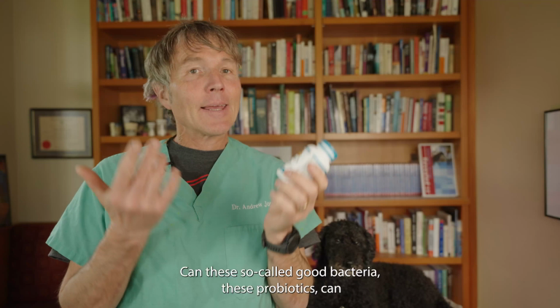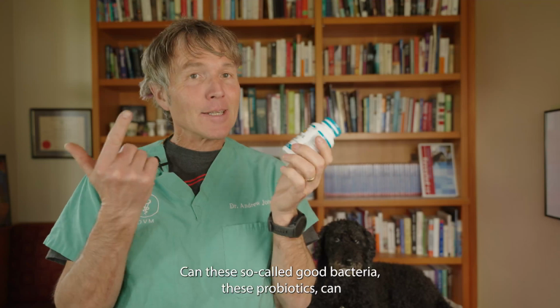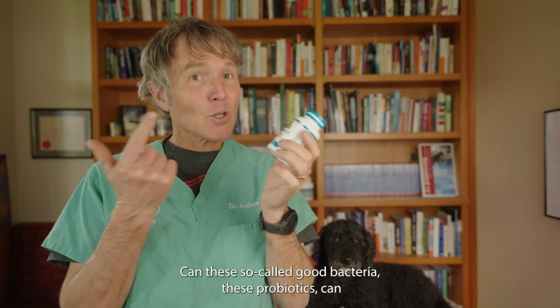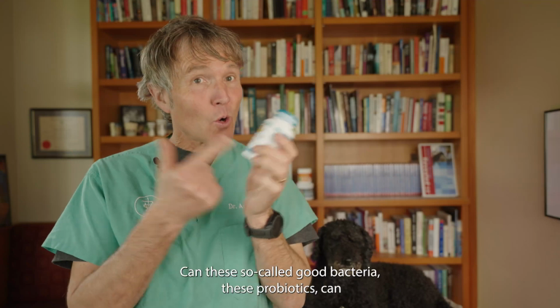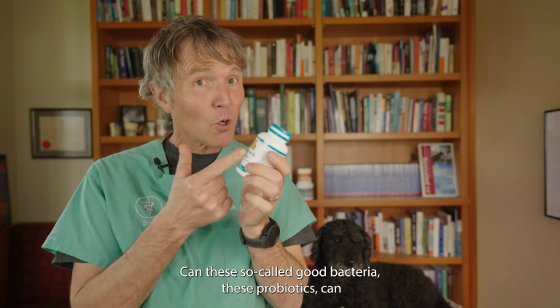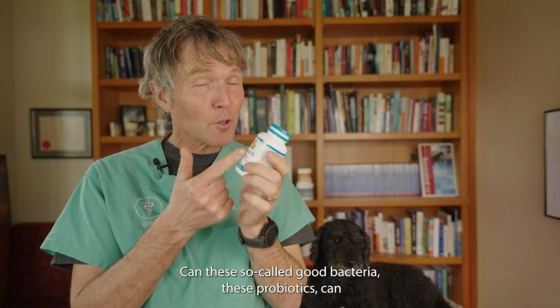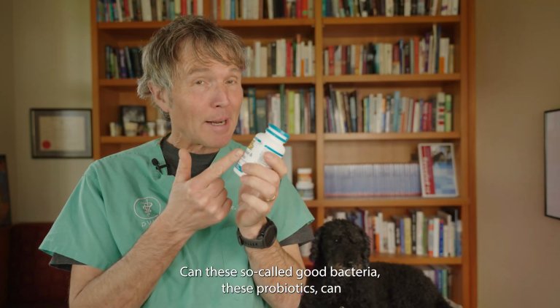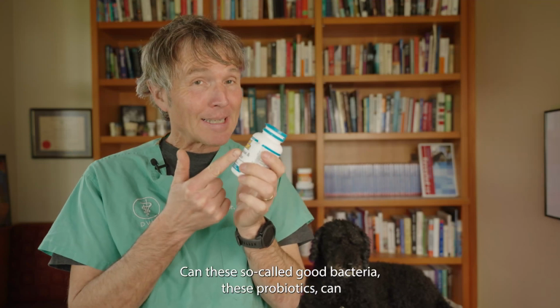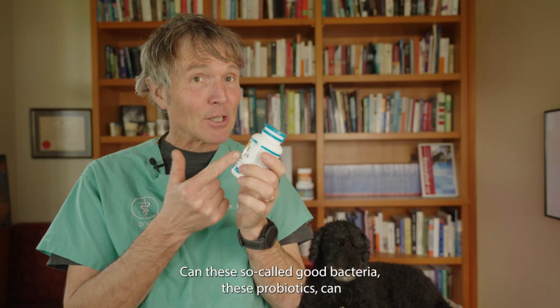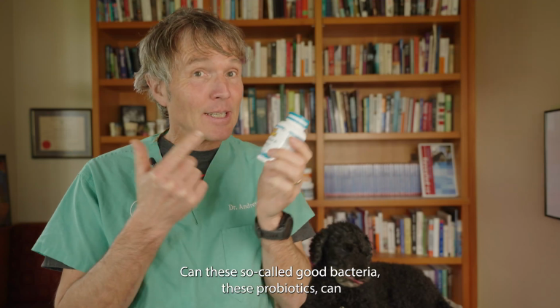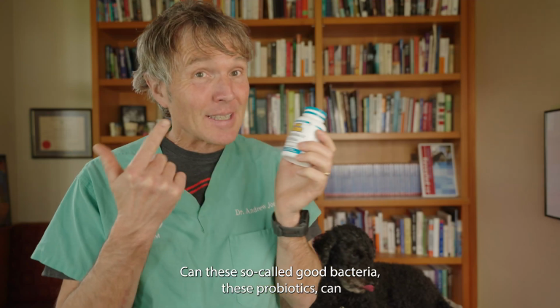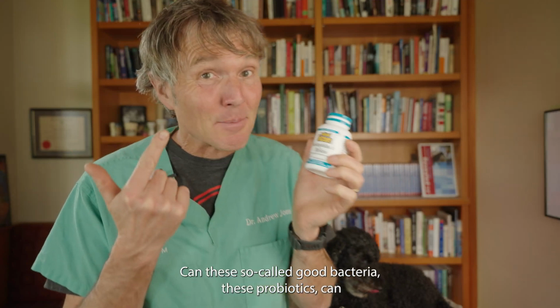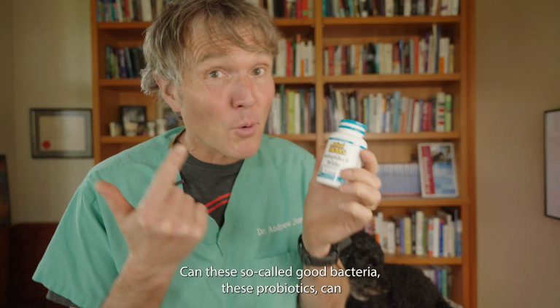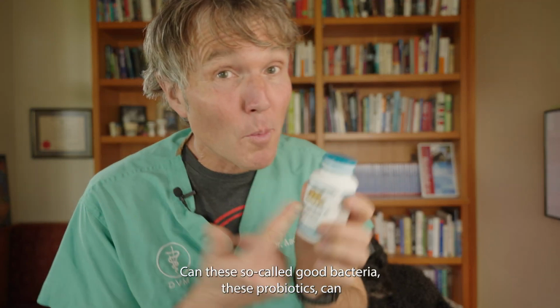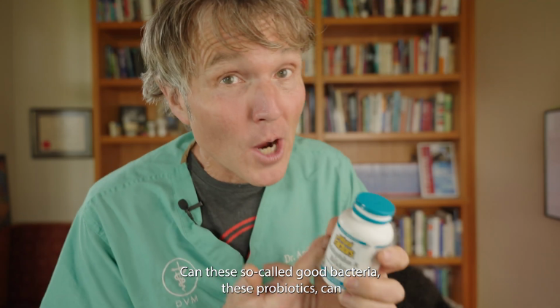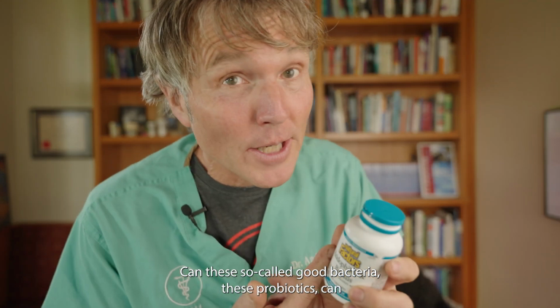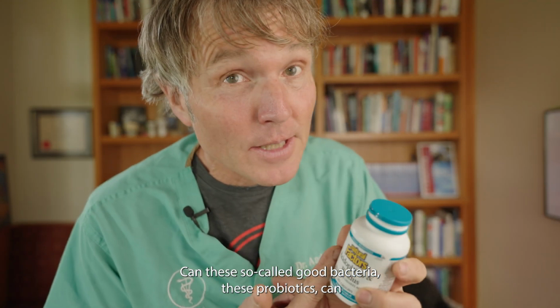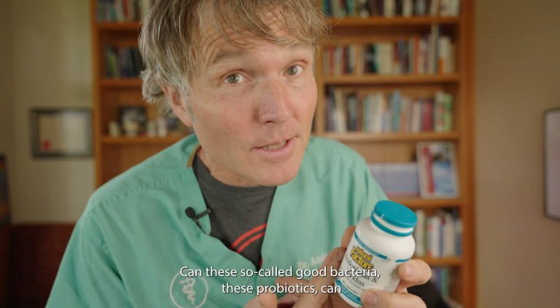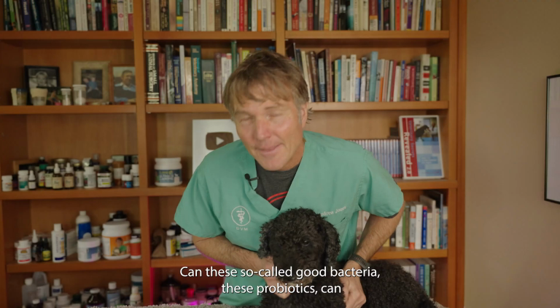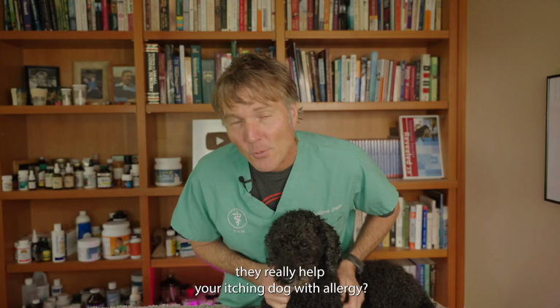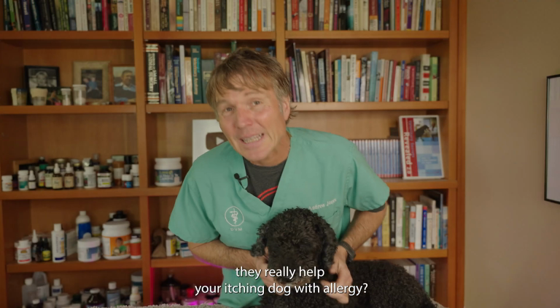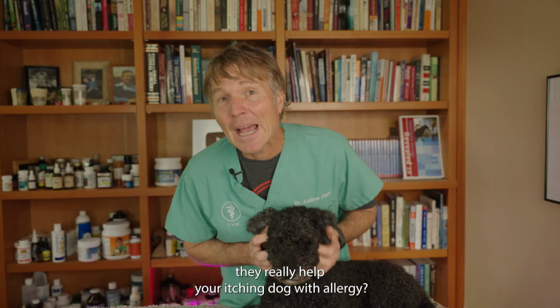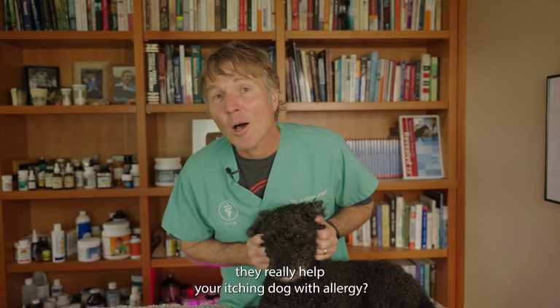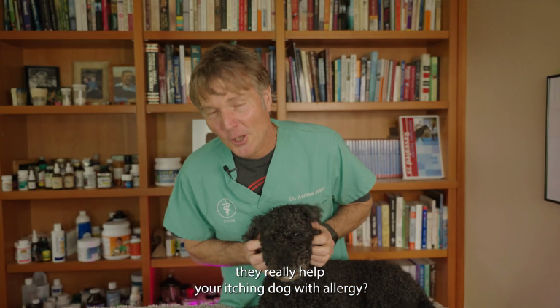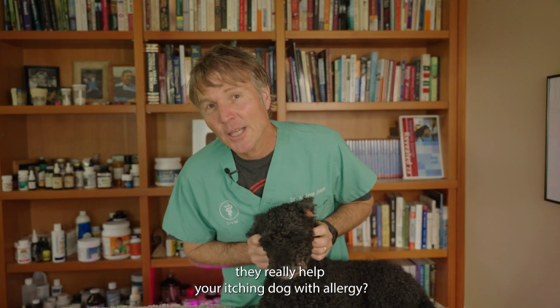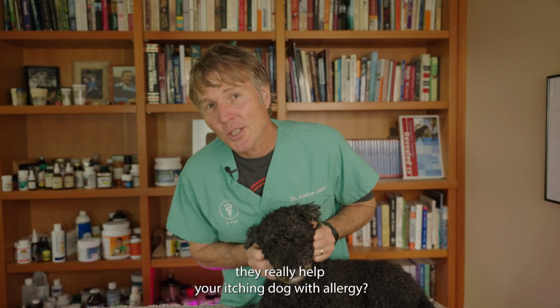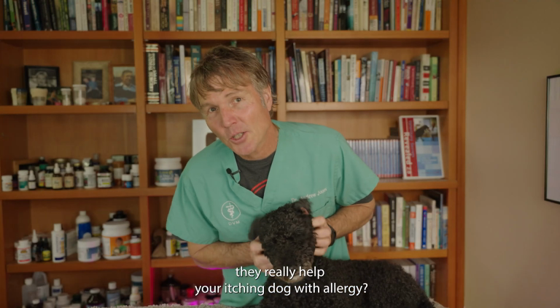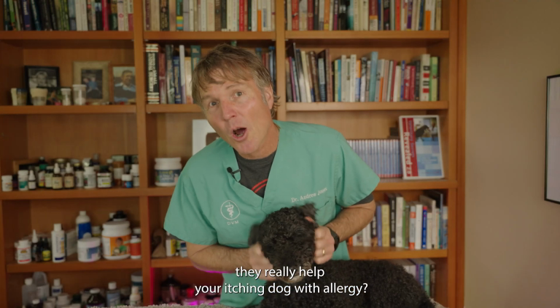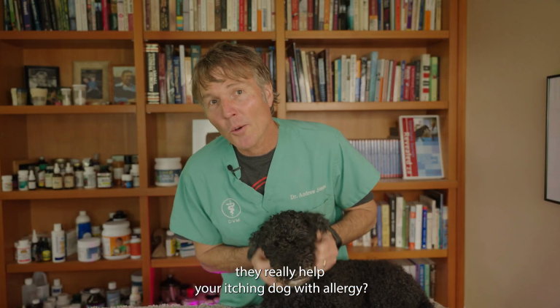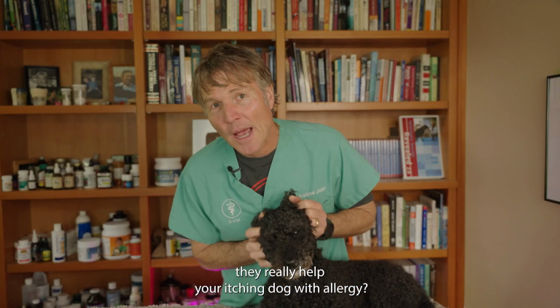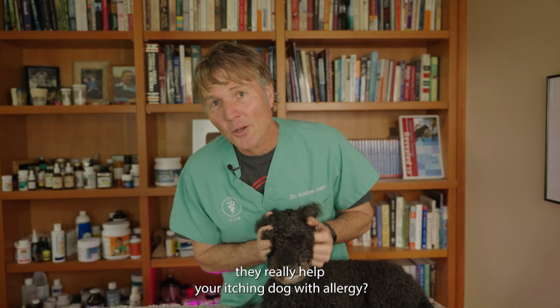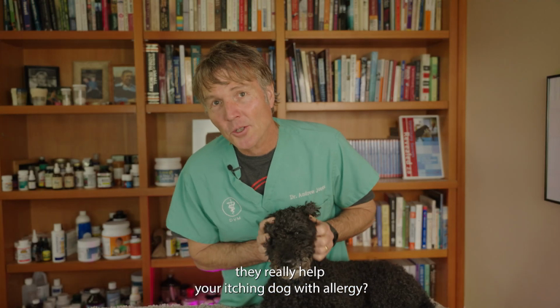Can these so-called good bacteria, these probiotics, can they really help your itching dog with allergy?